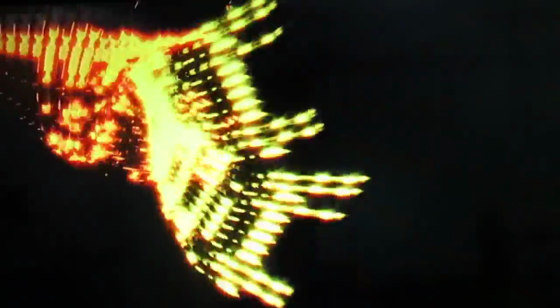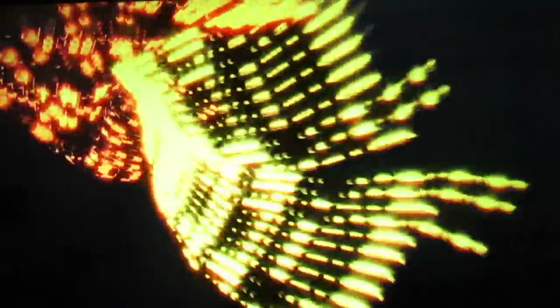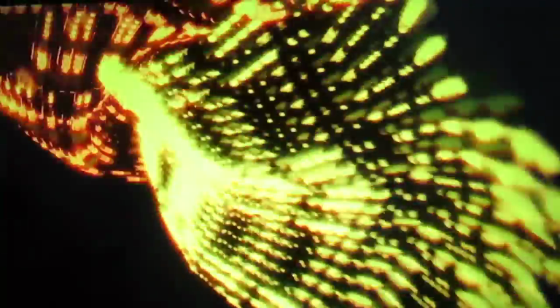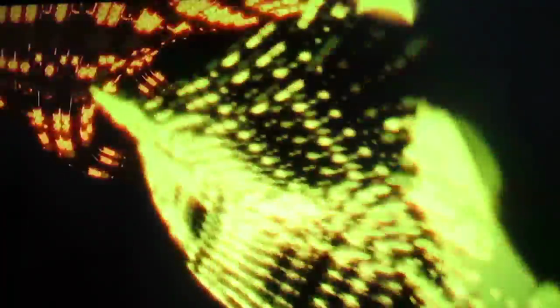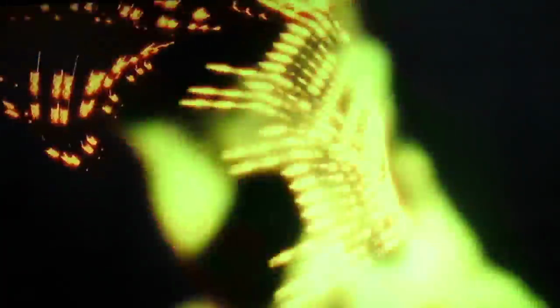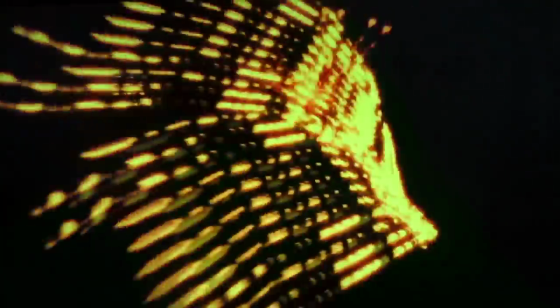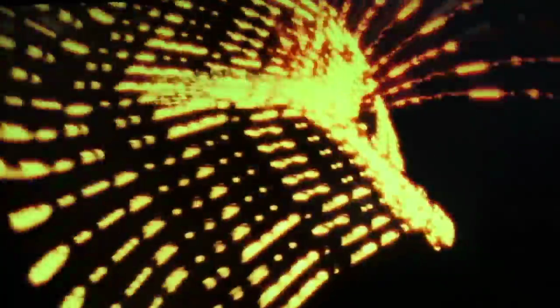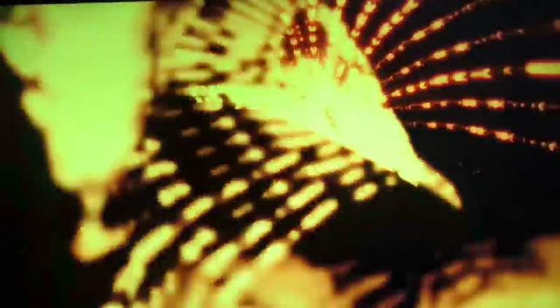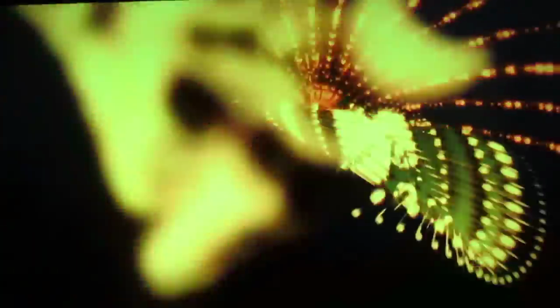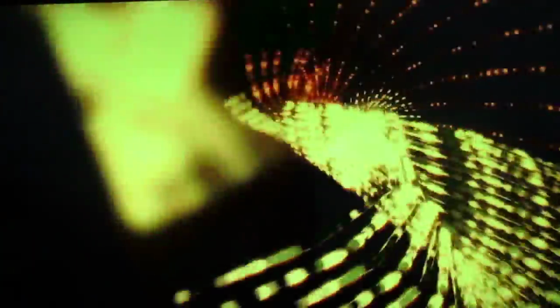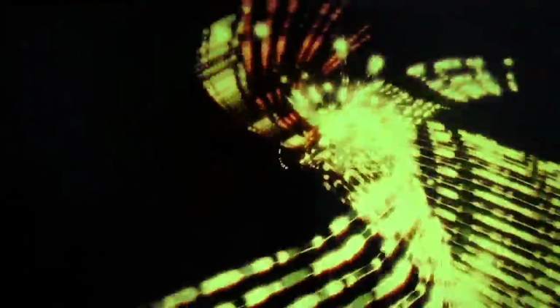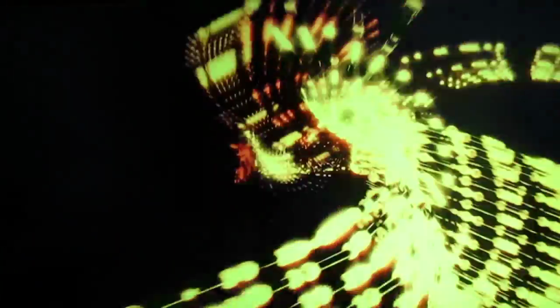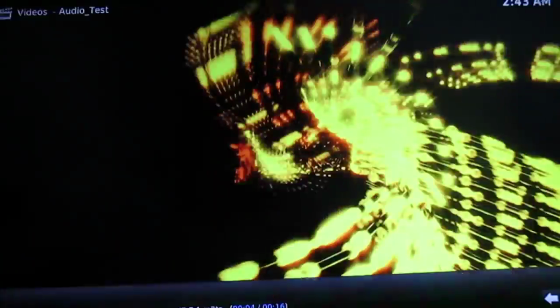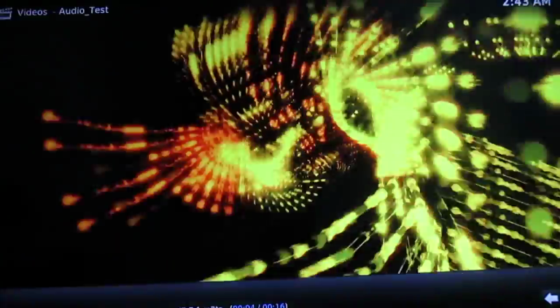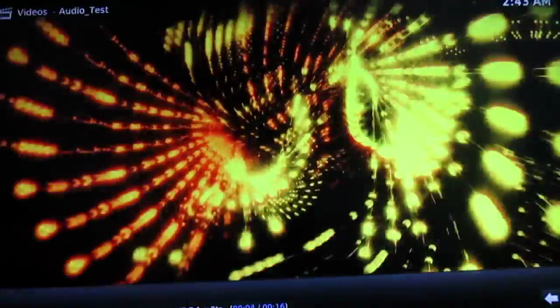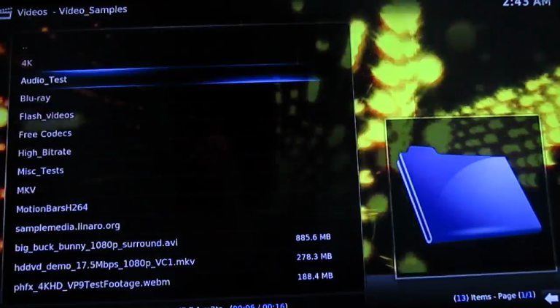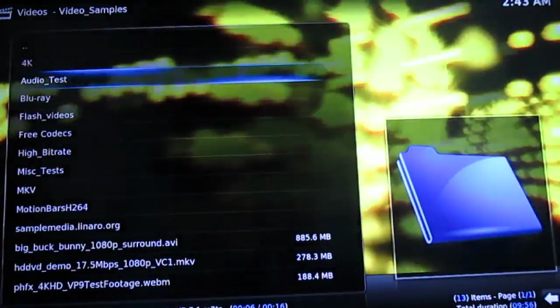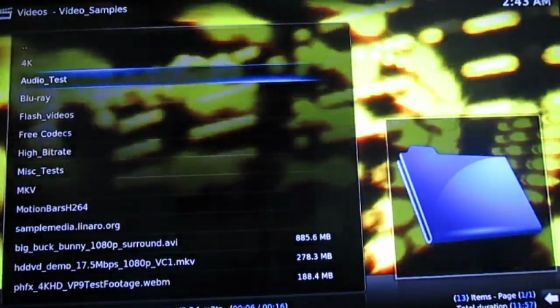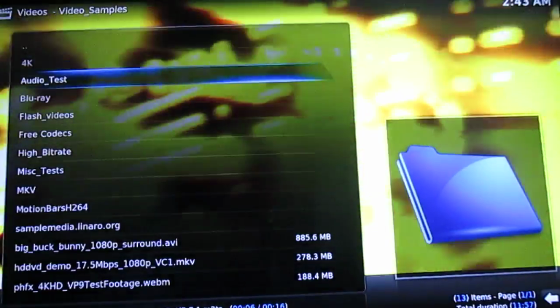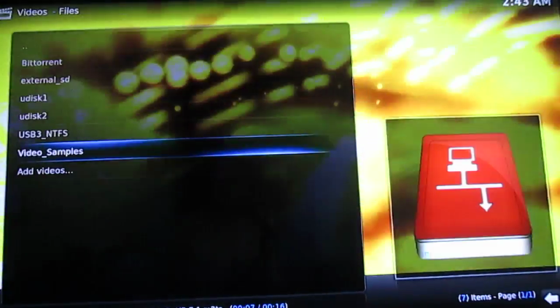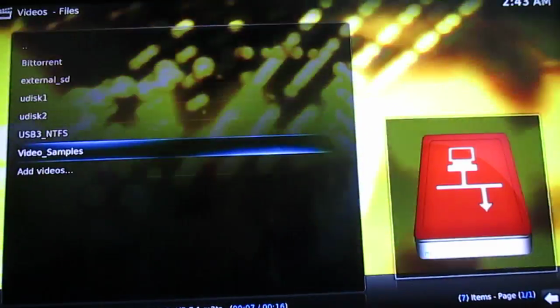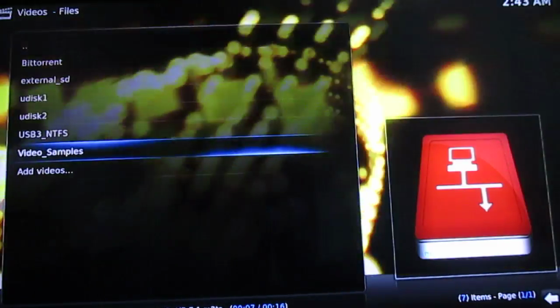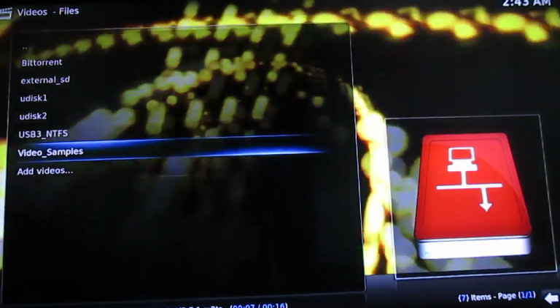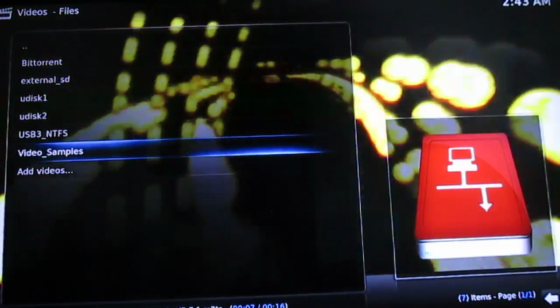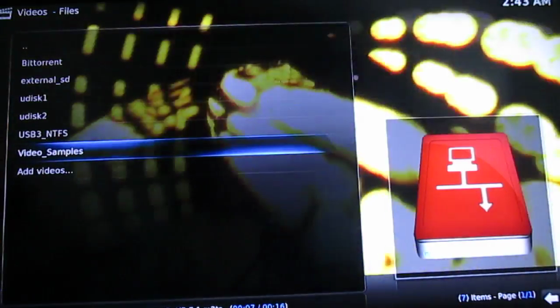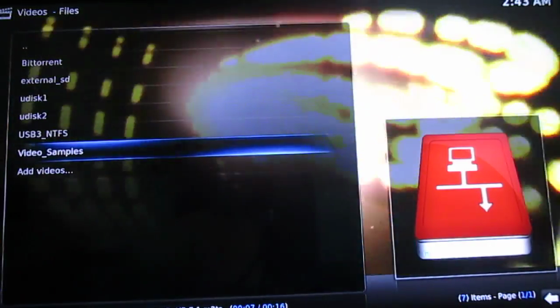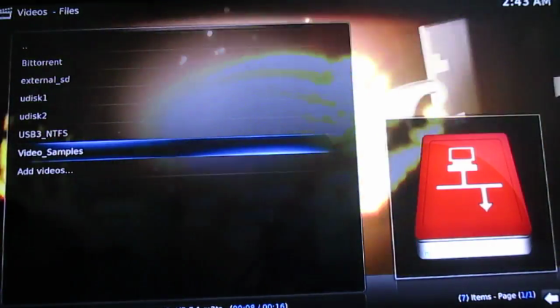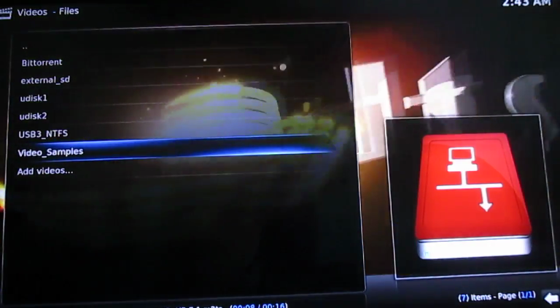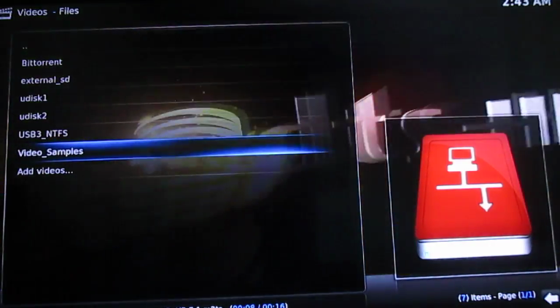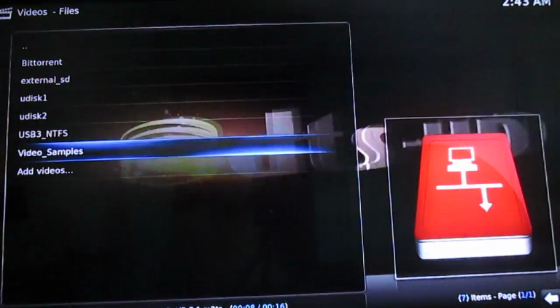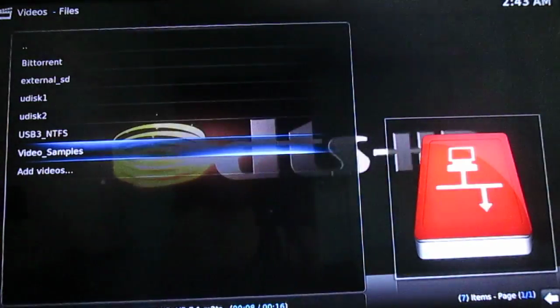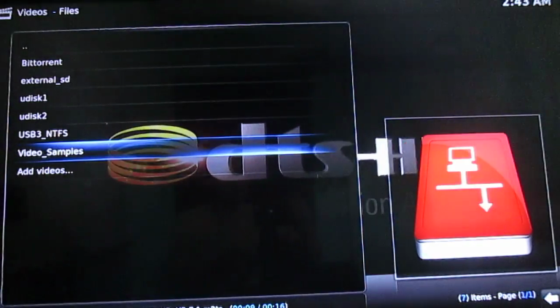That's what I wanted to show for Kodi. Thank you for watching. Bye-bye.